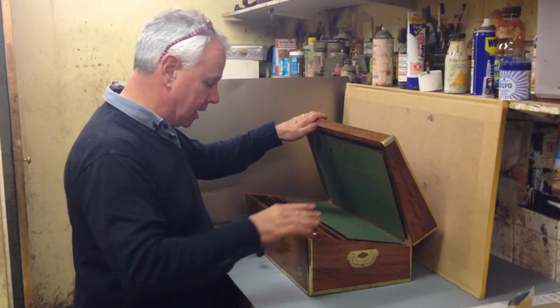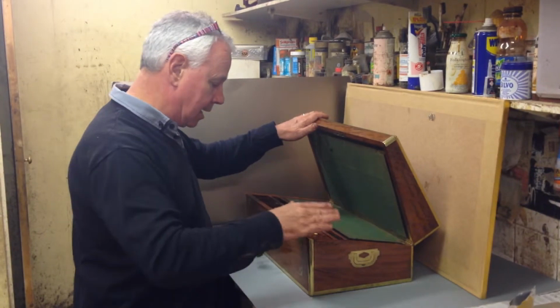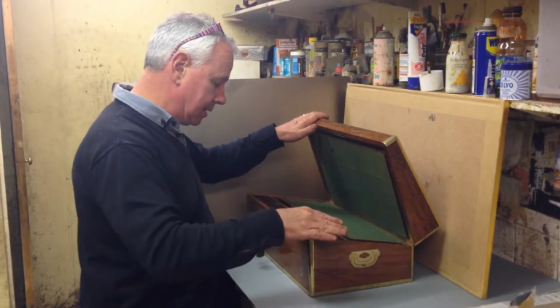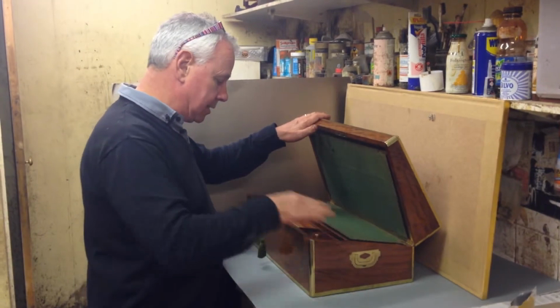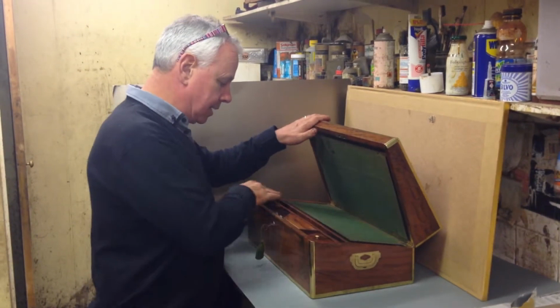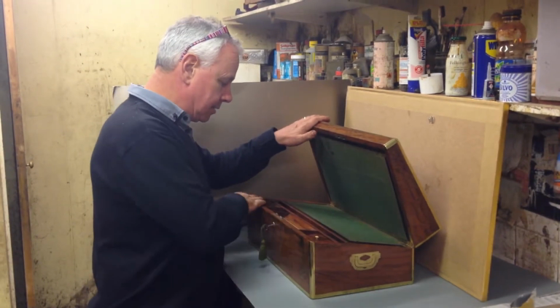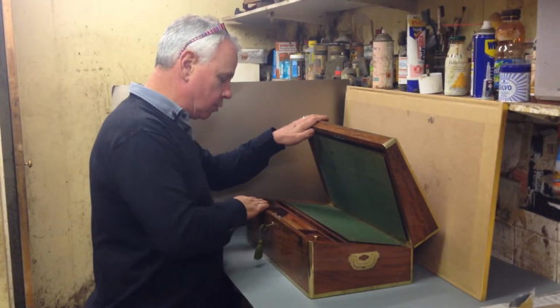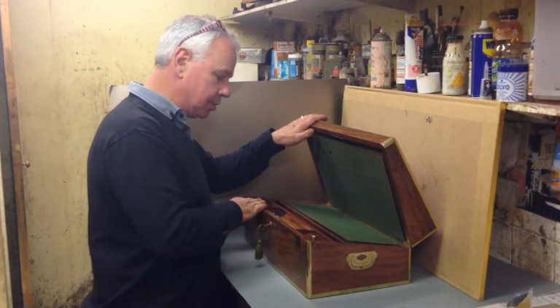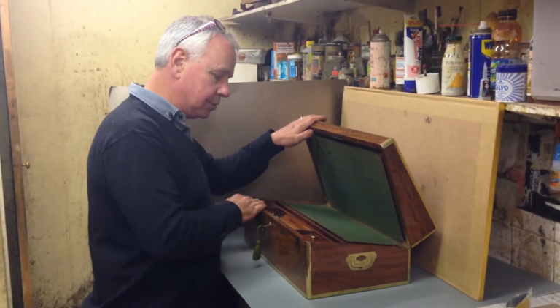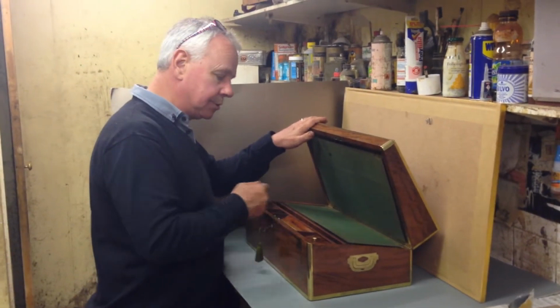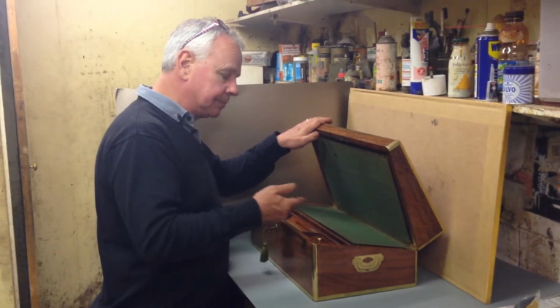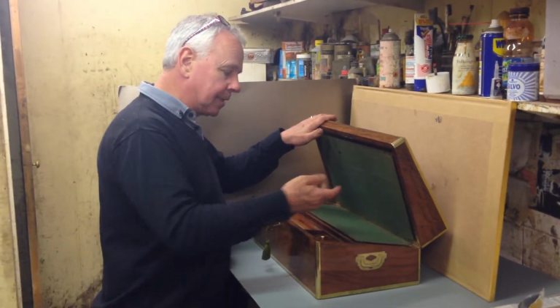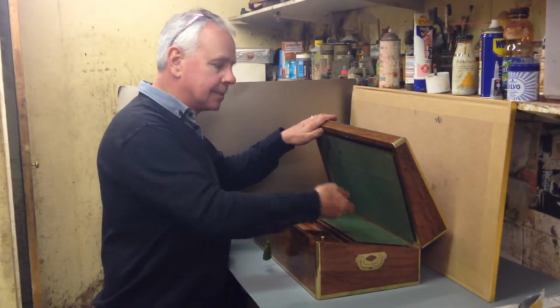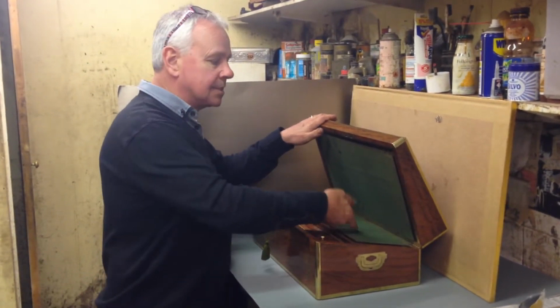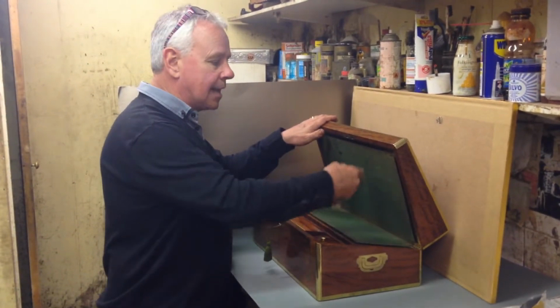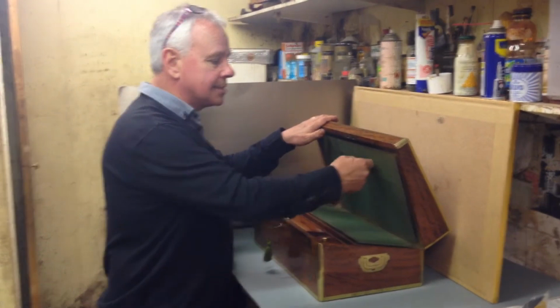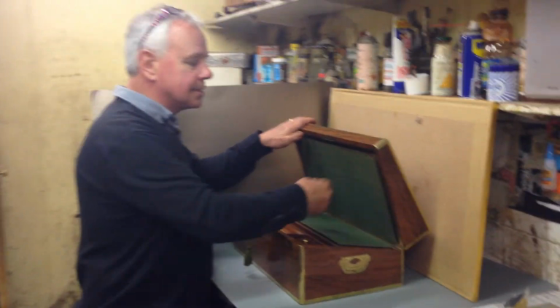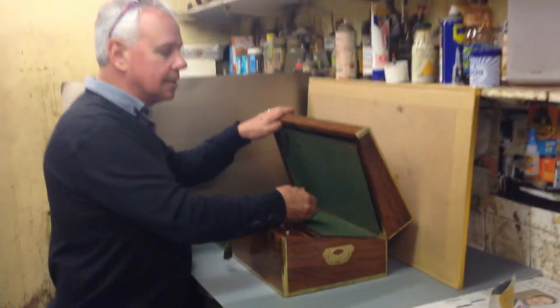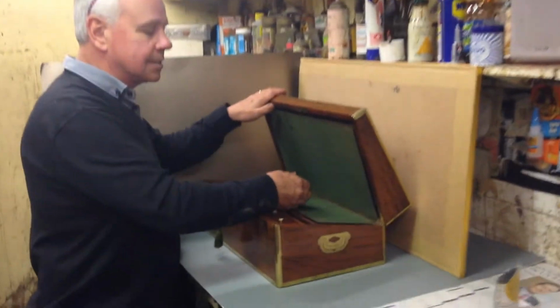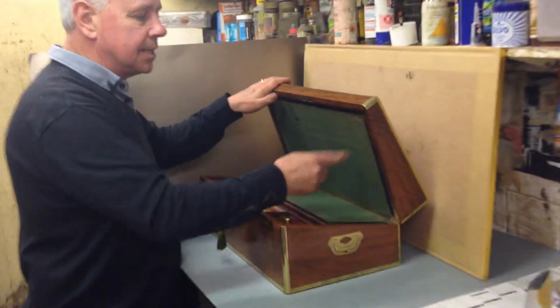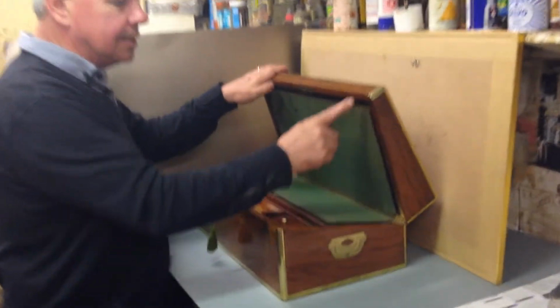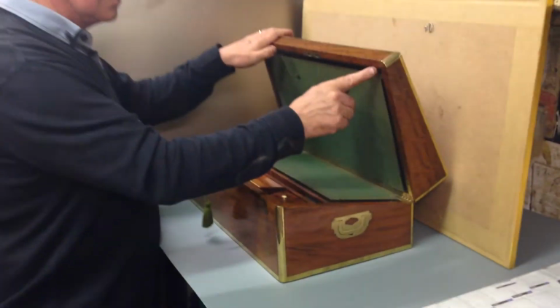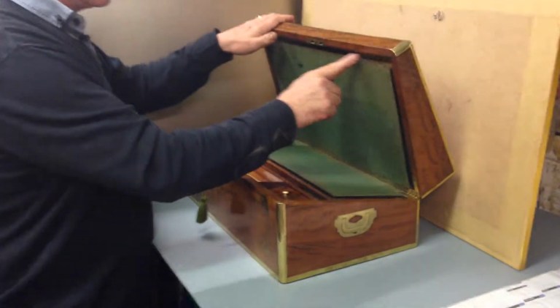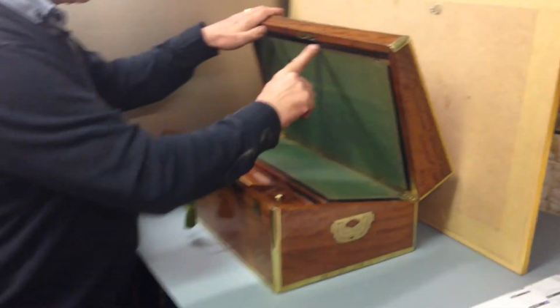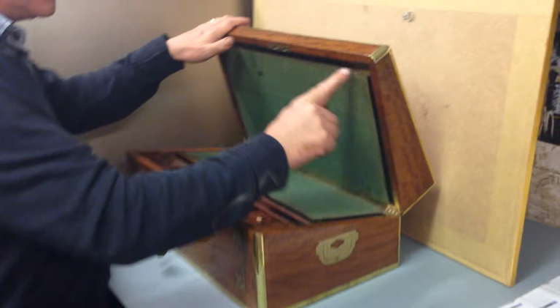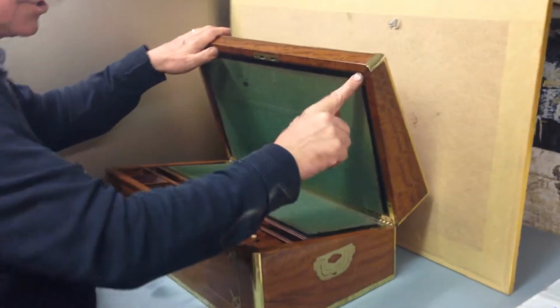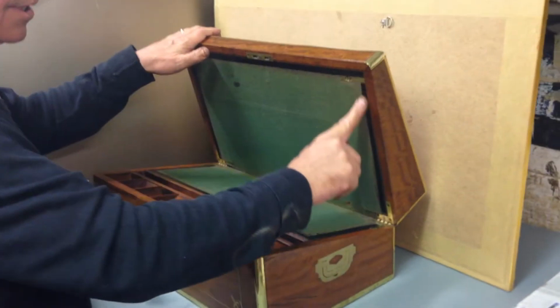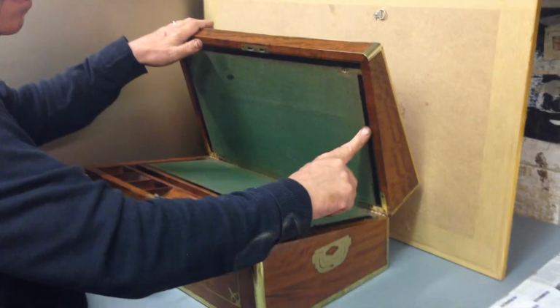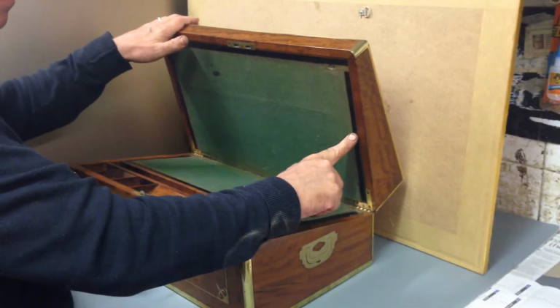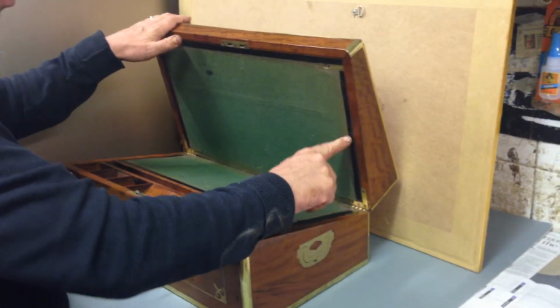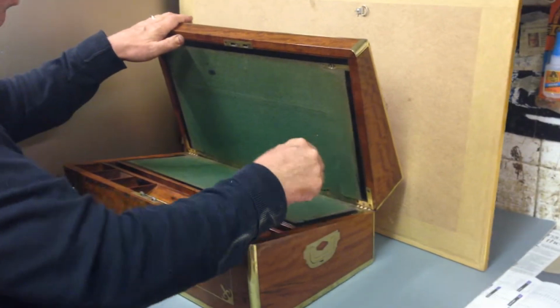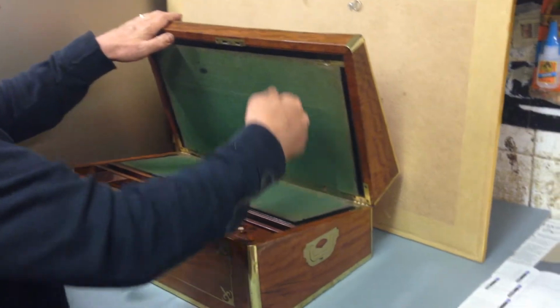The interior is all padouk. The slats are teak and then edged in the black mahogany.